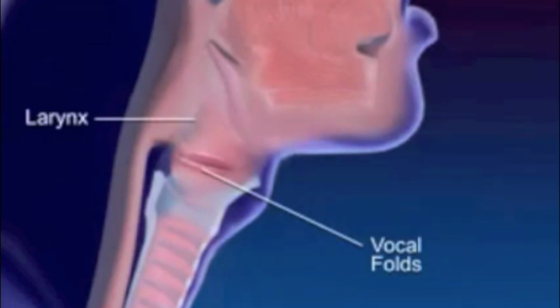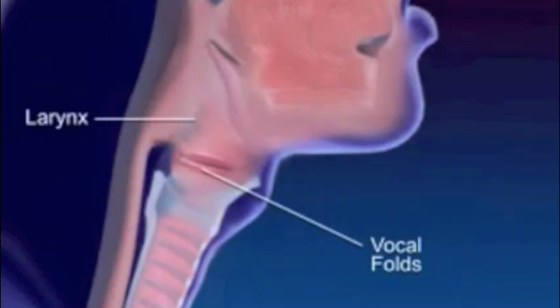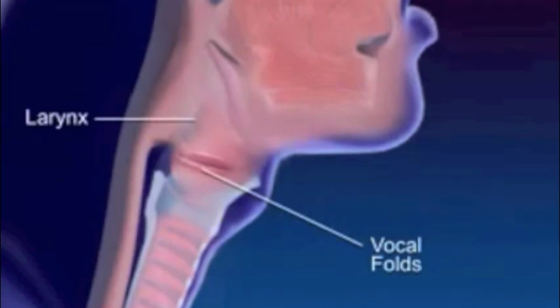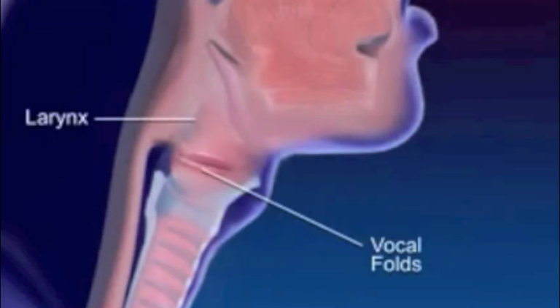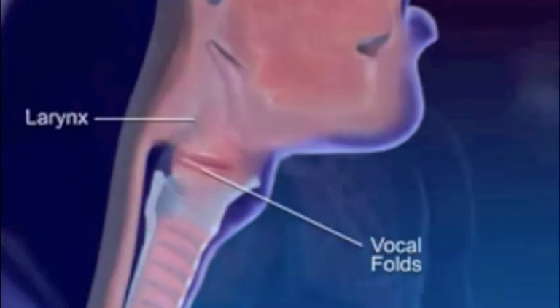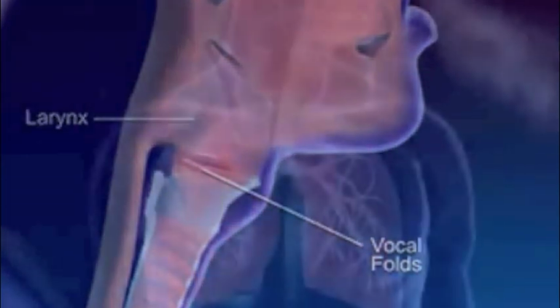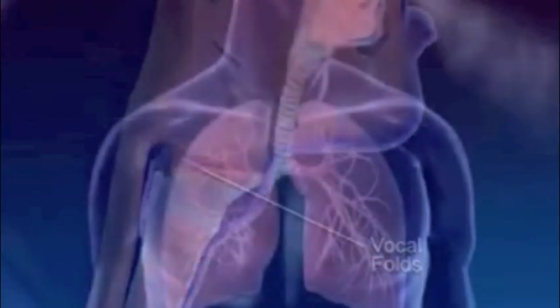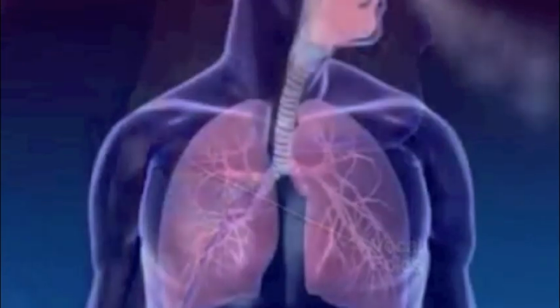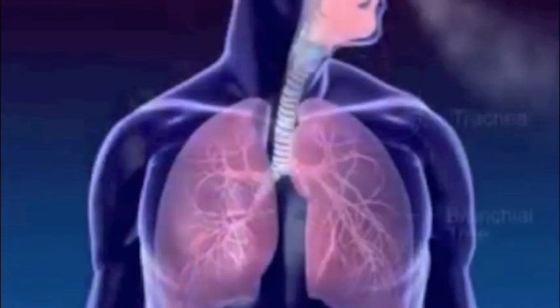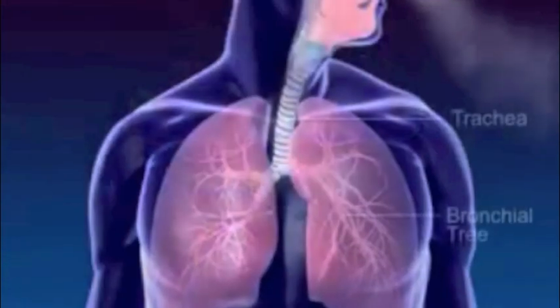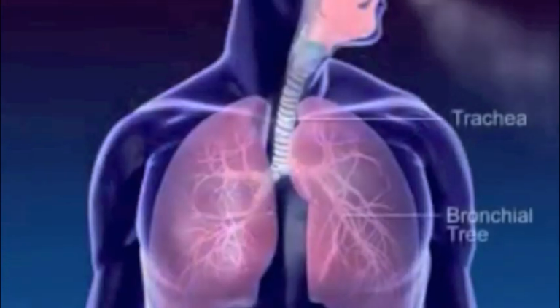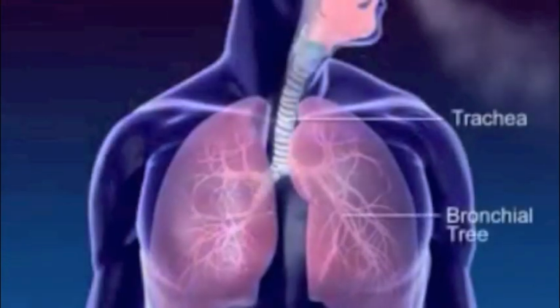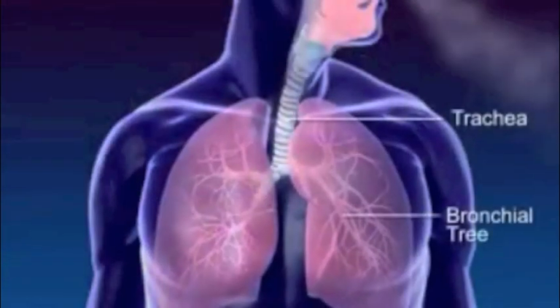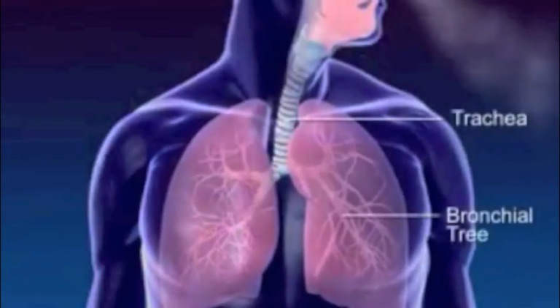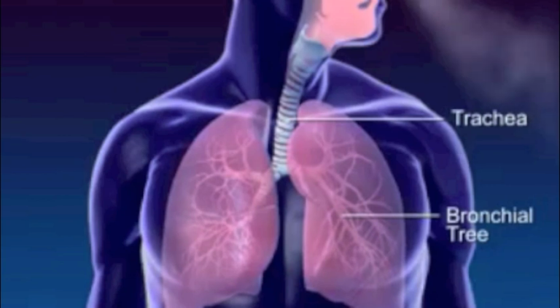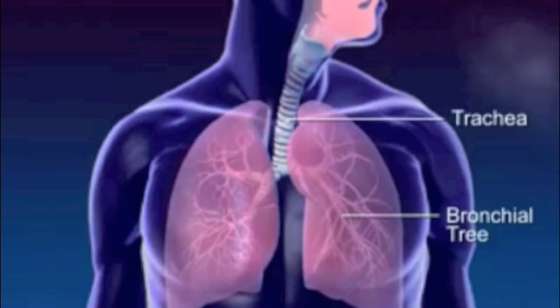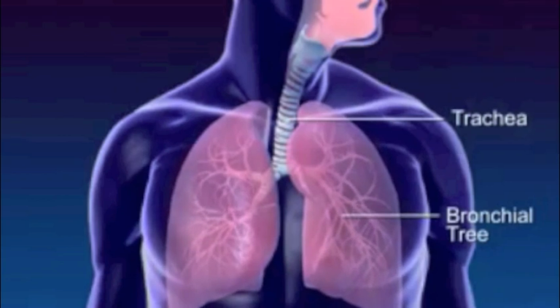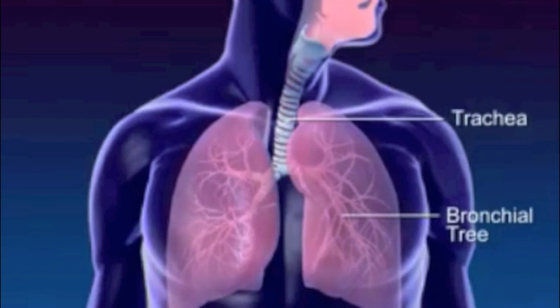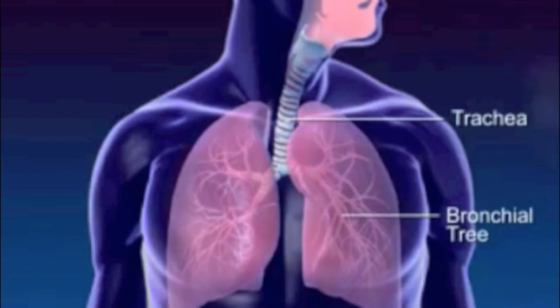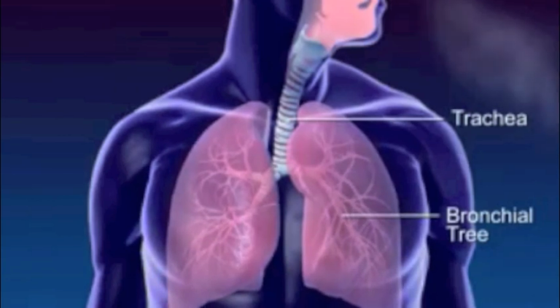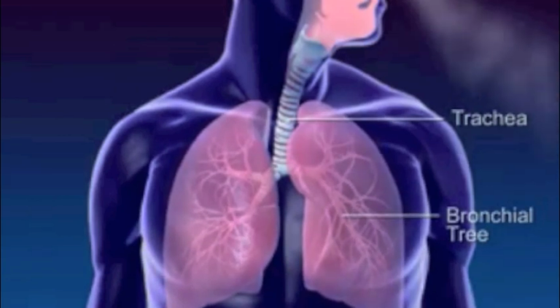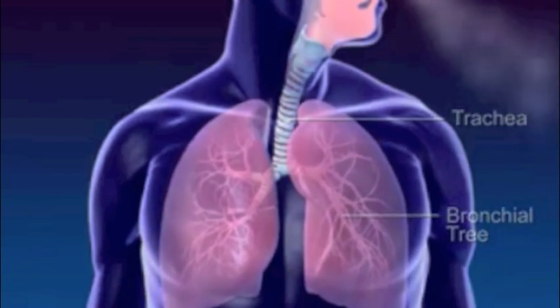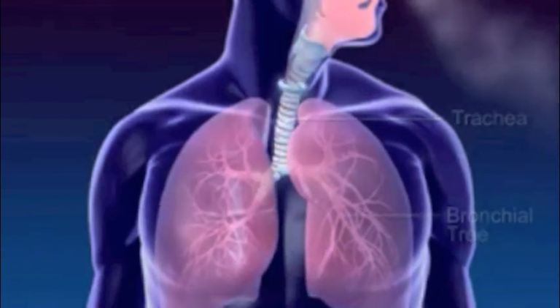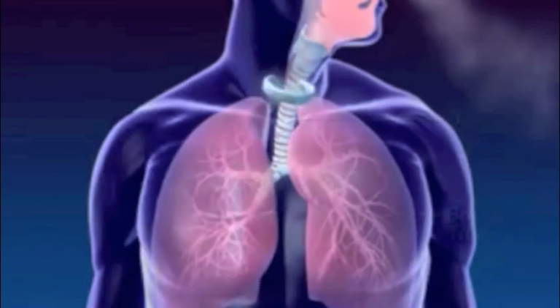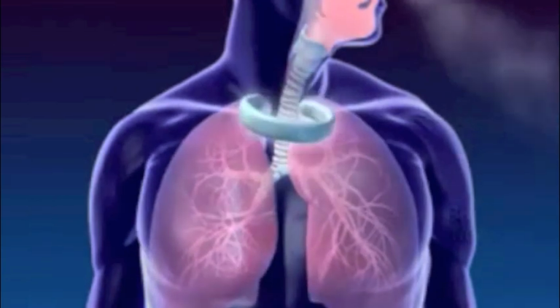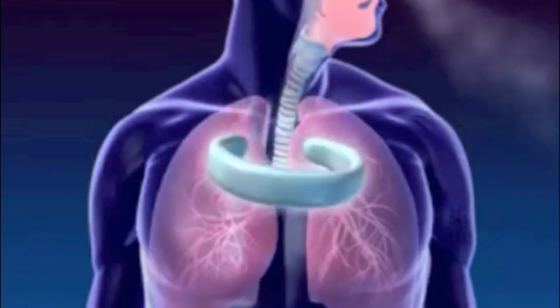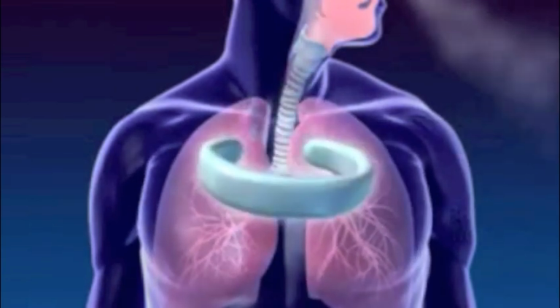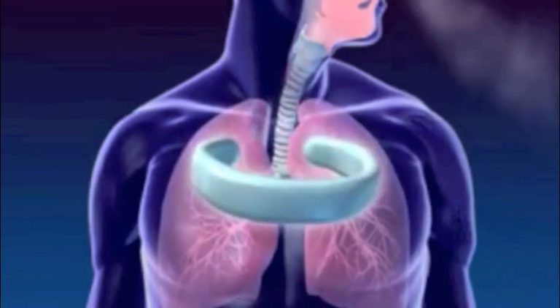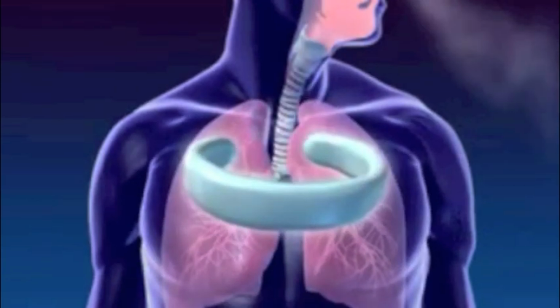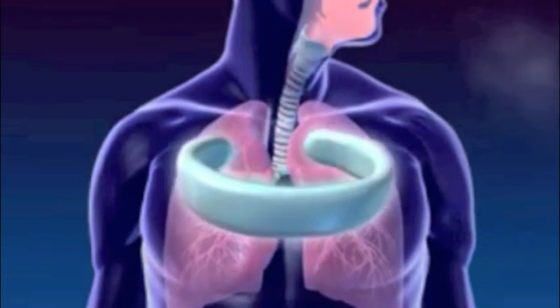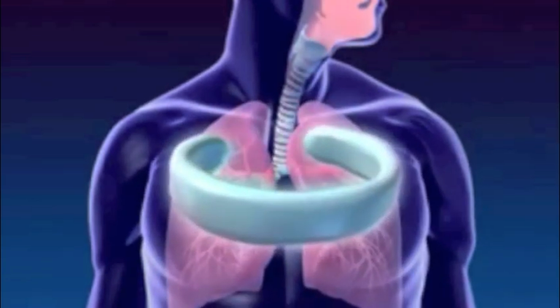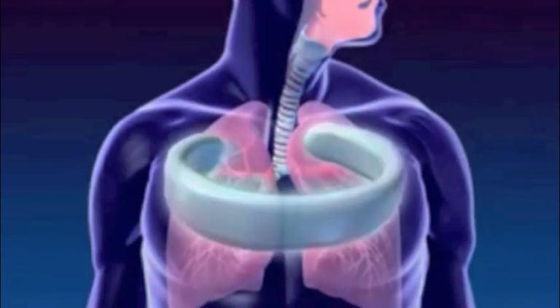The trachea, or windpipe, connects the larynx to the bronchial tree. The cartilage rings of the trachea prevent the trachea from collapsing.